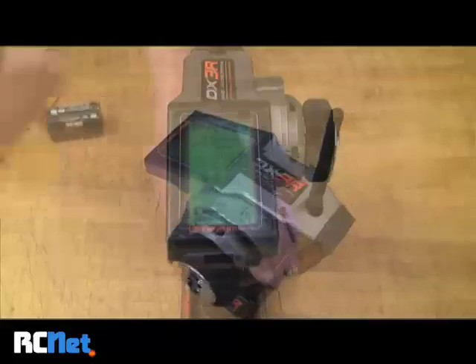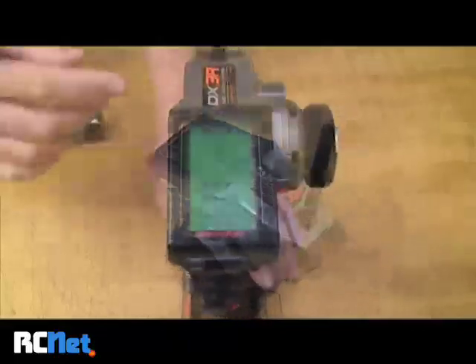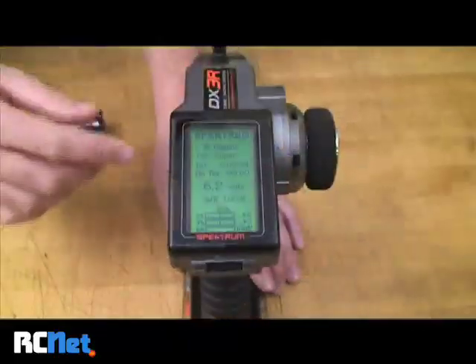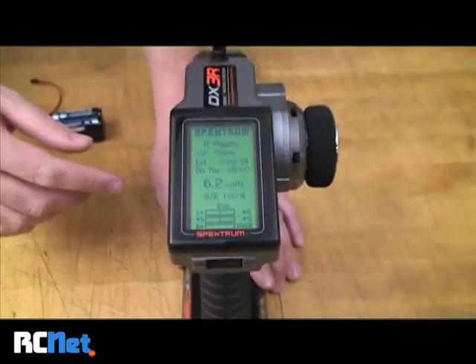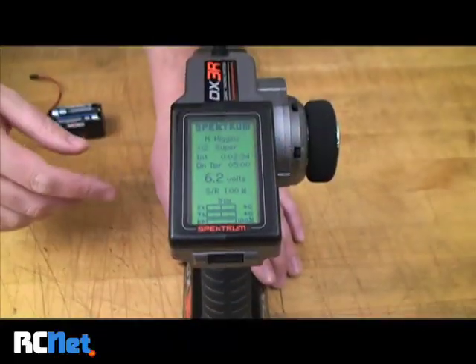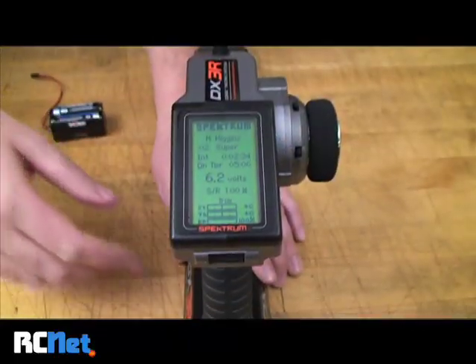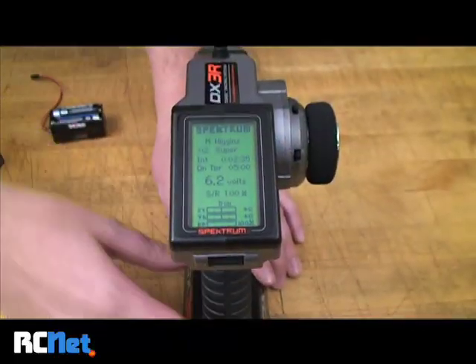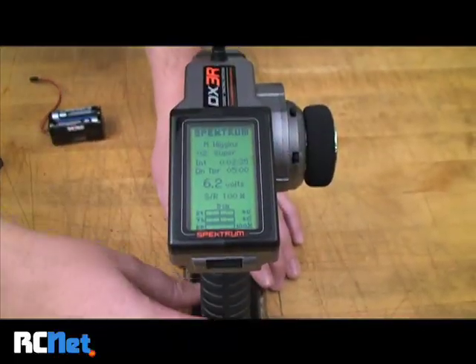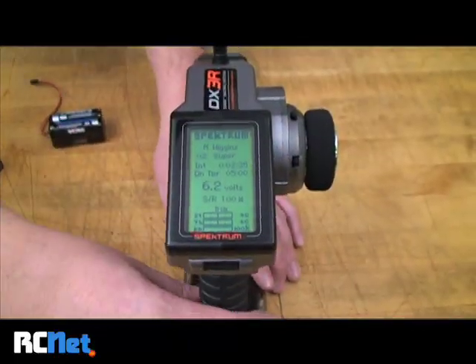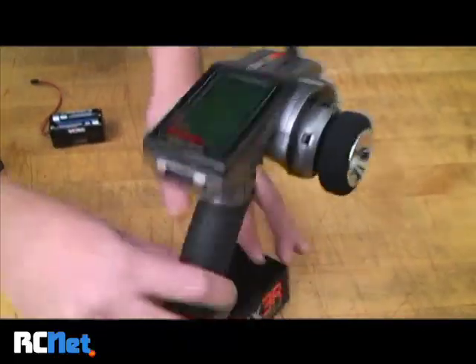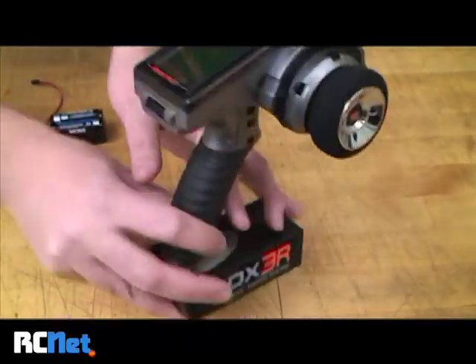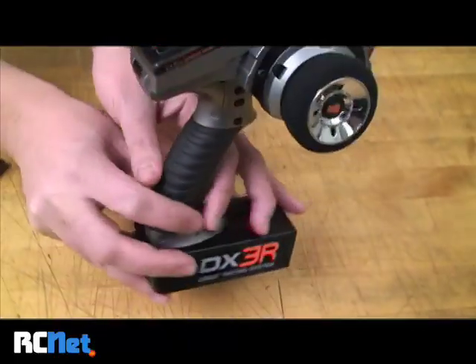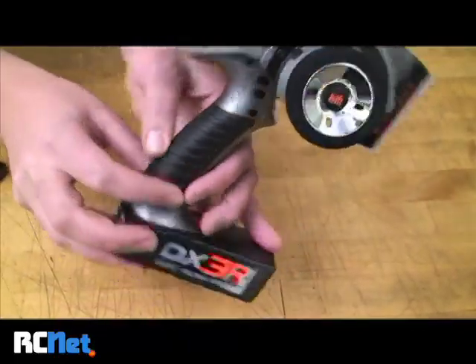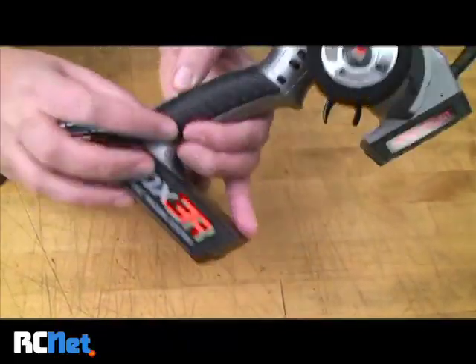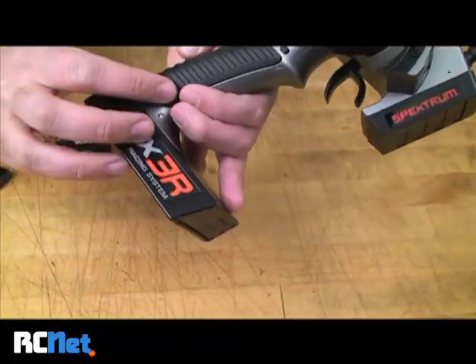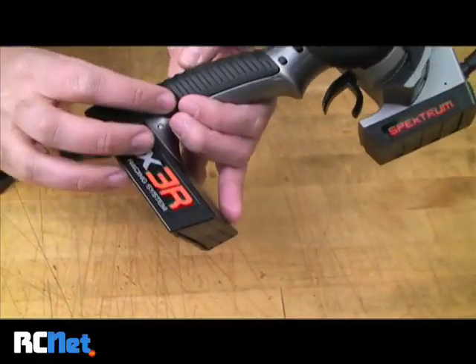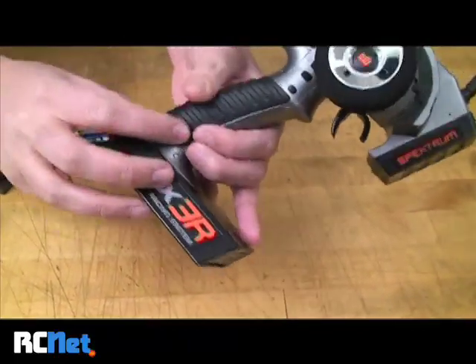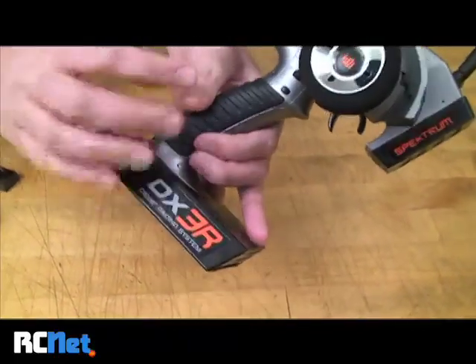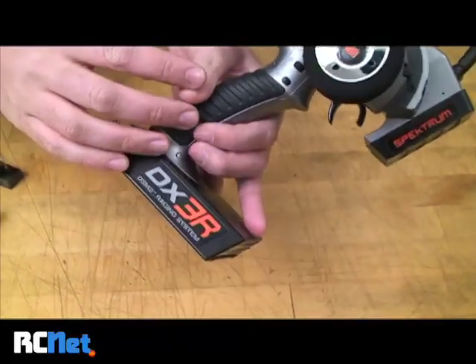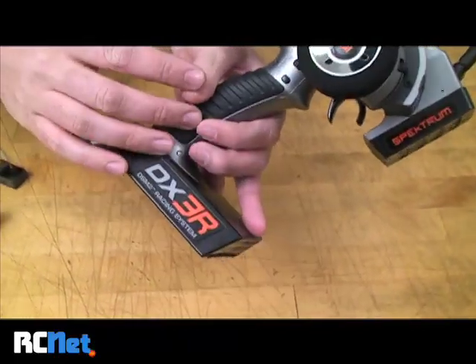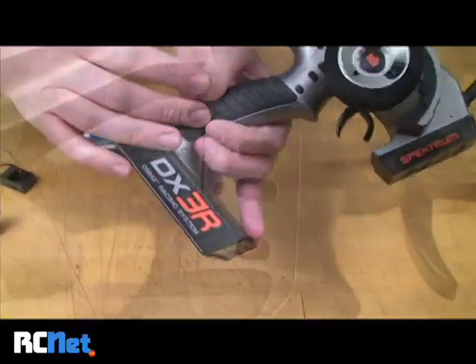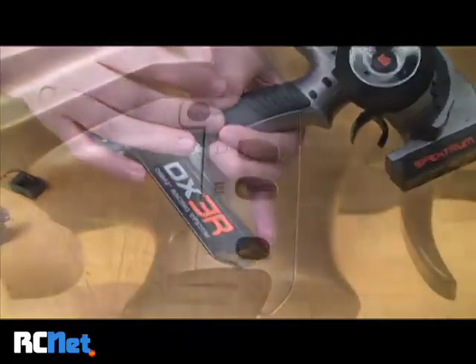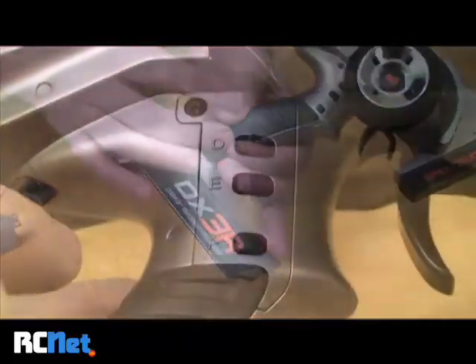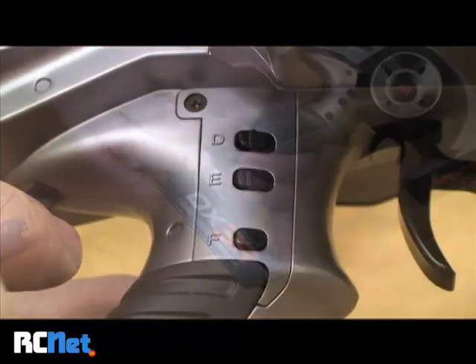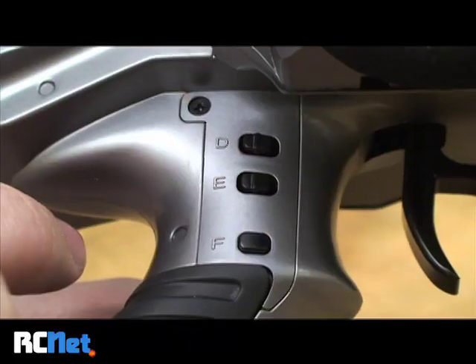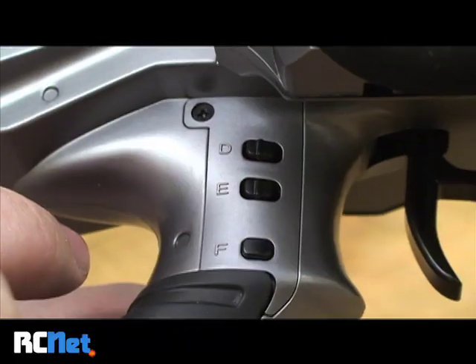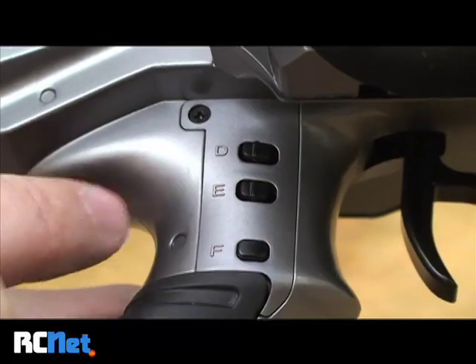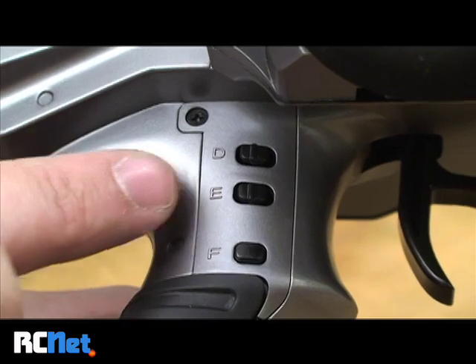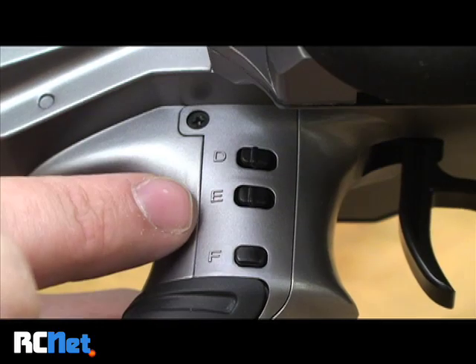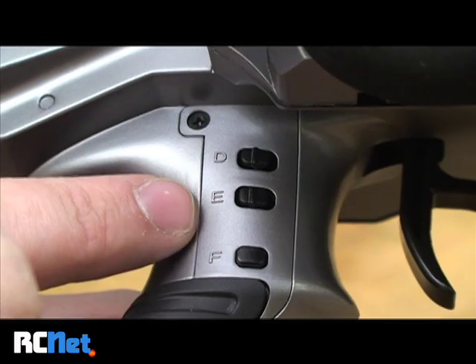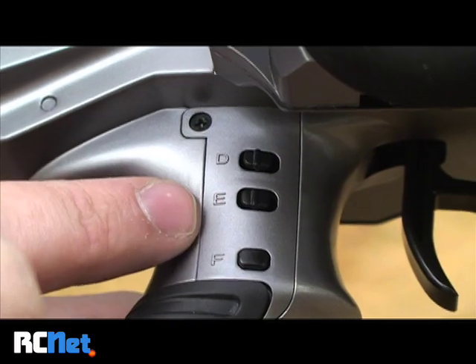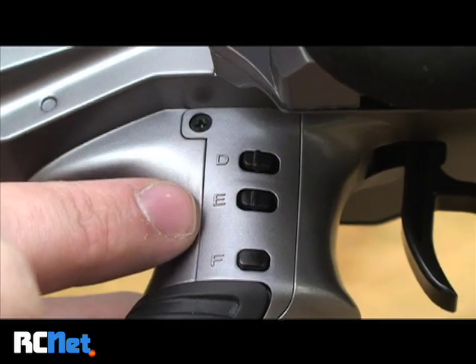On this Spectrum radio, I'm going to be using one of the six assignable switches. In this case, I'll be using the E-switch.